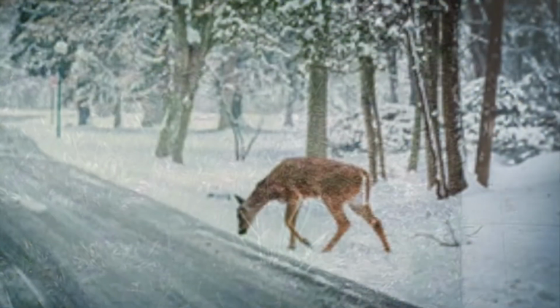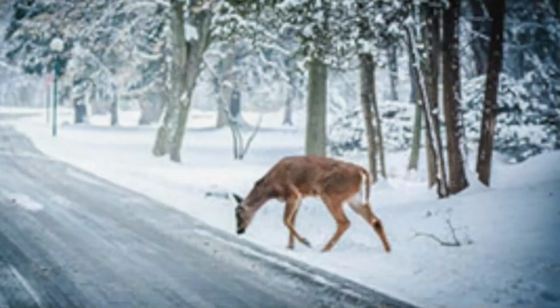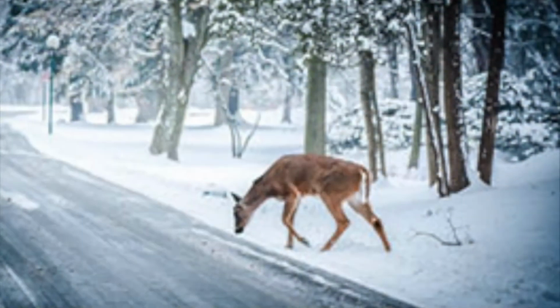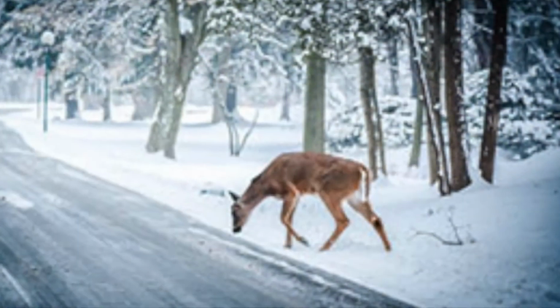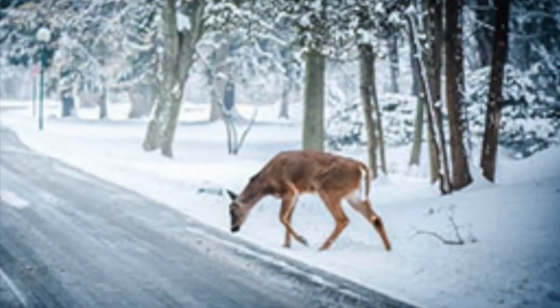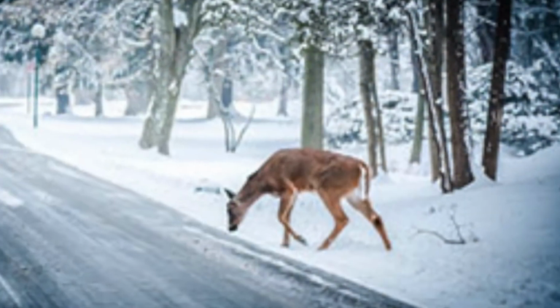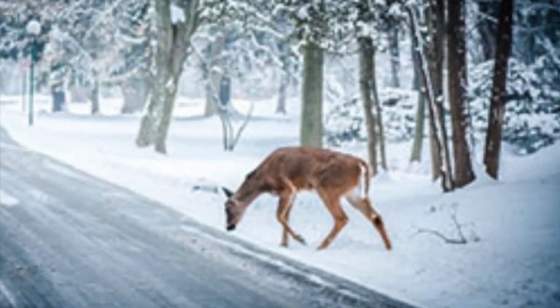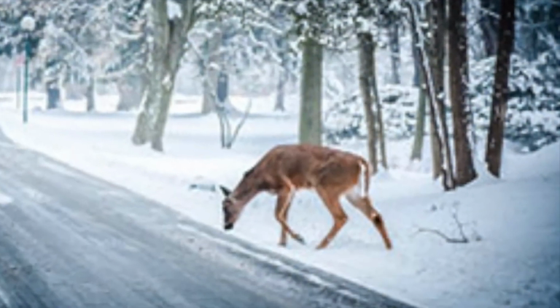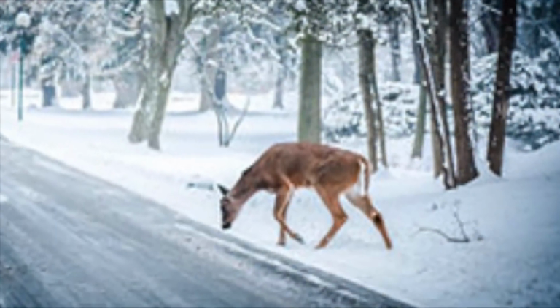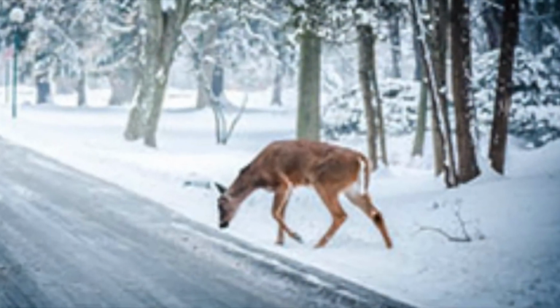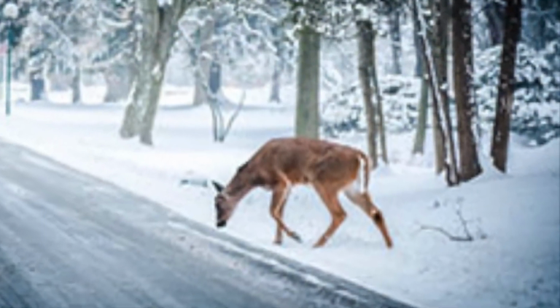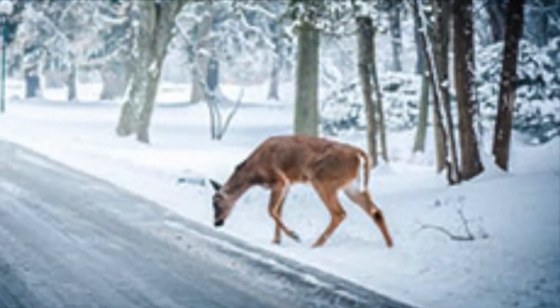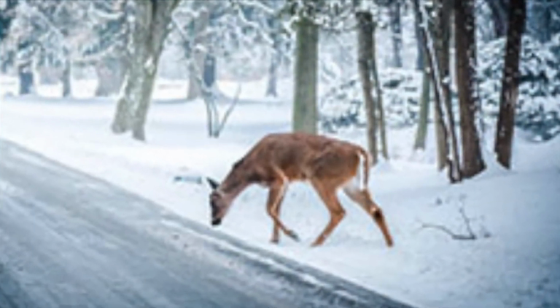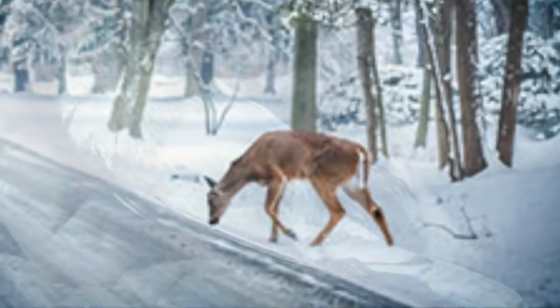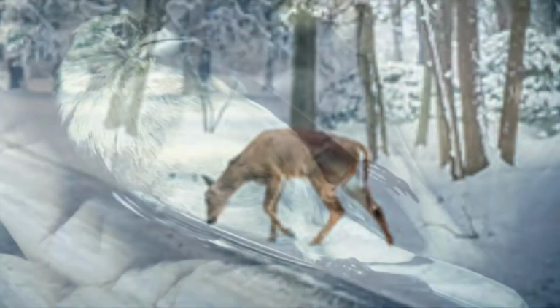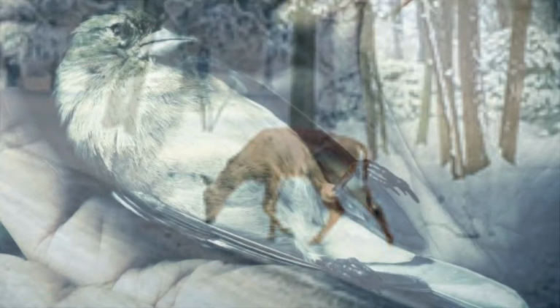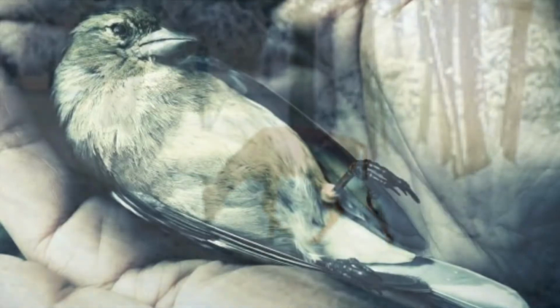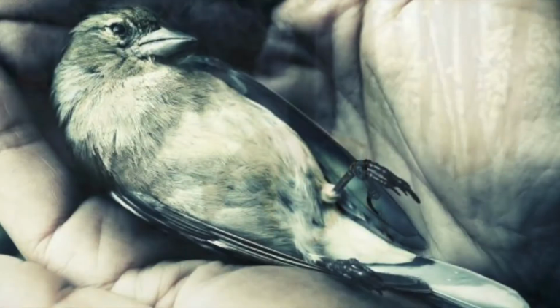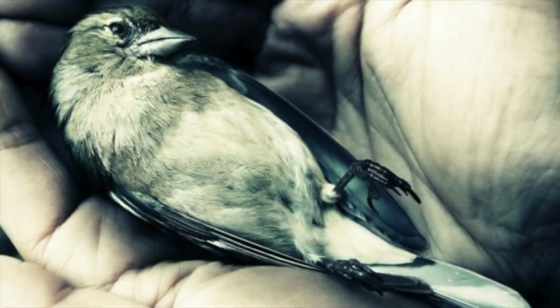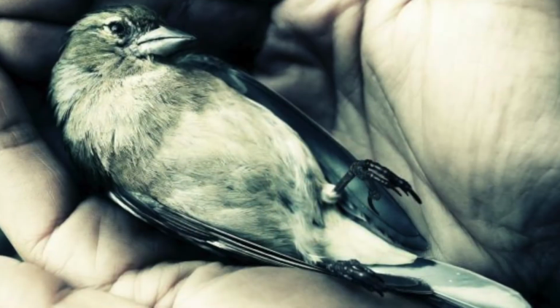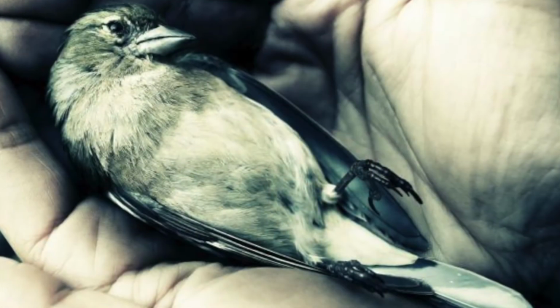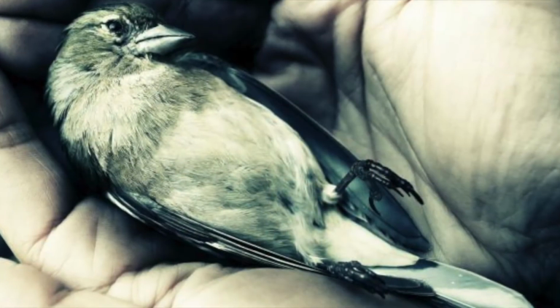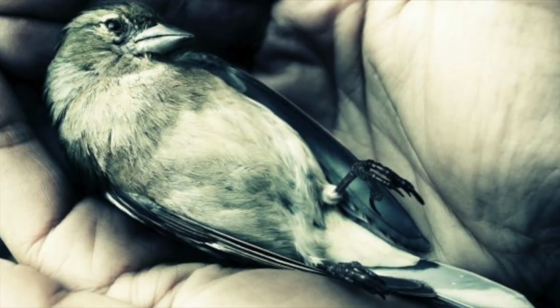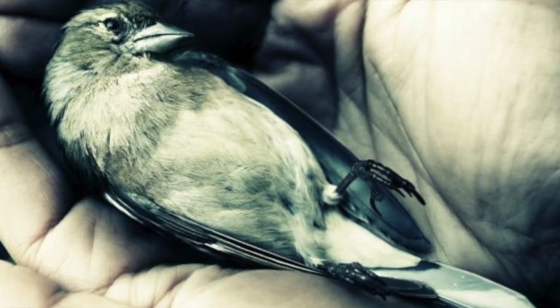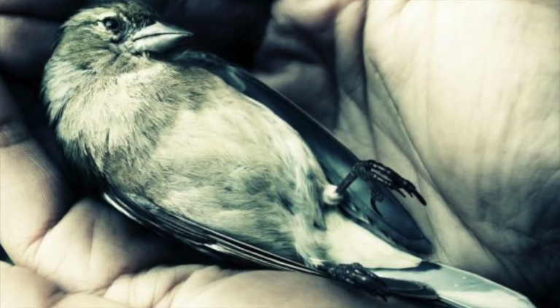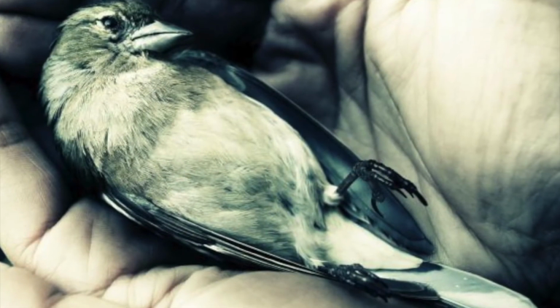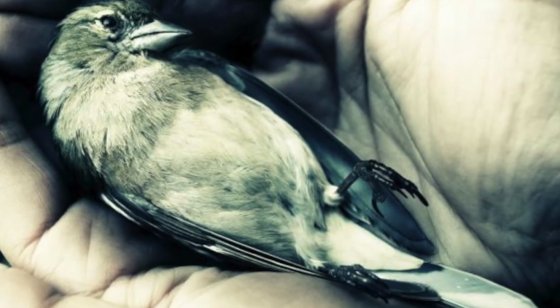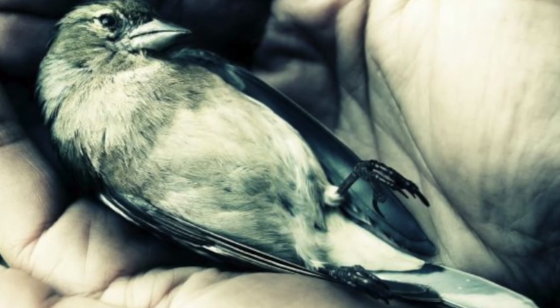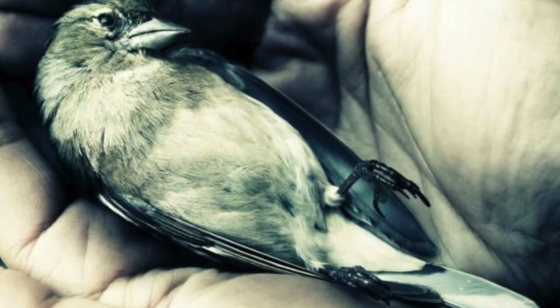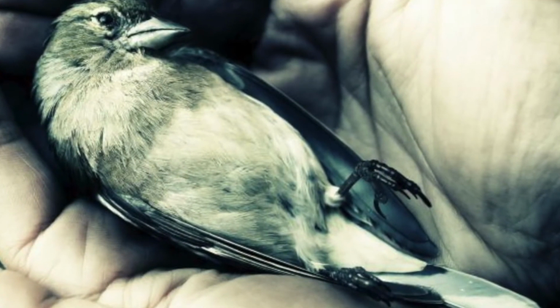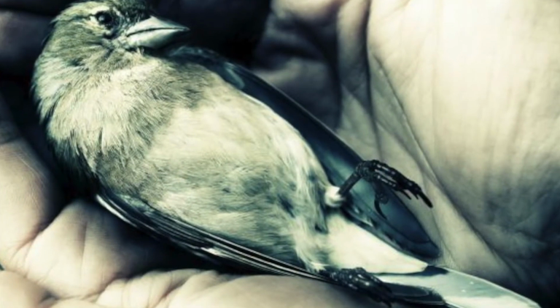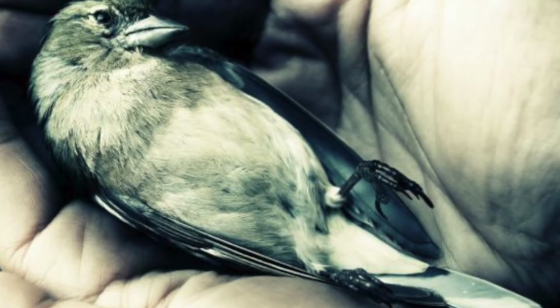Moose, deer, and birds are attracted to the salt crystals, putting them at a higher risk of toxicity and being roadkill.